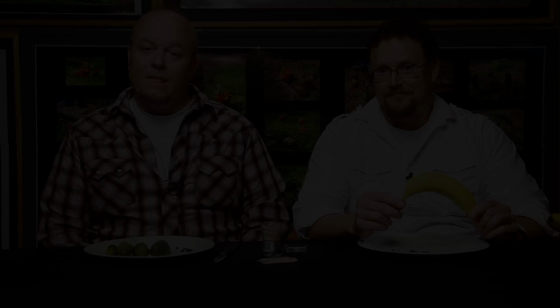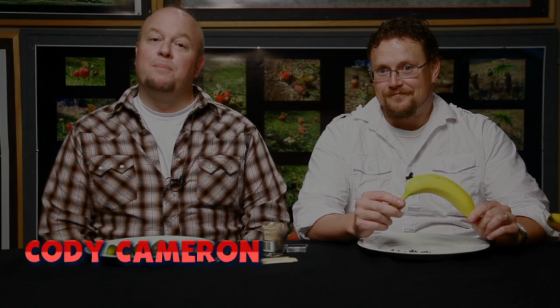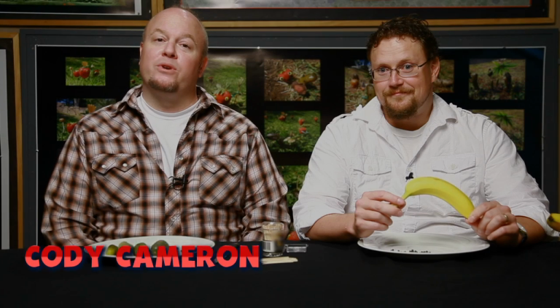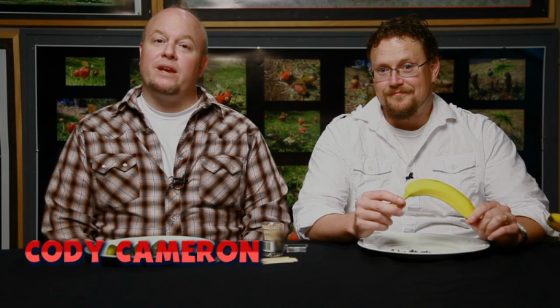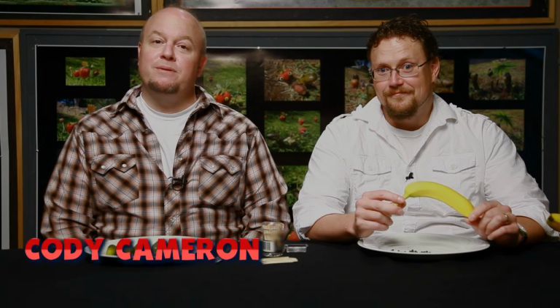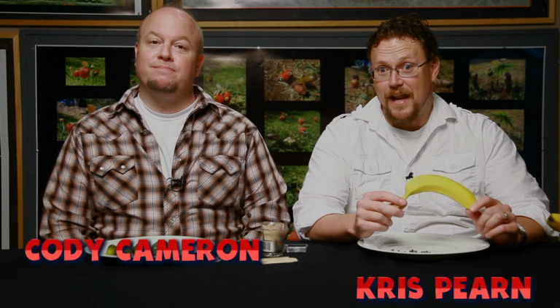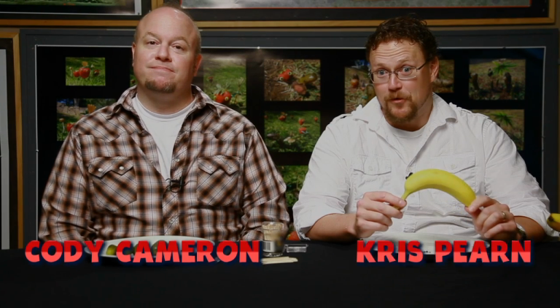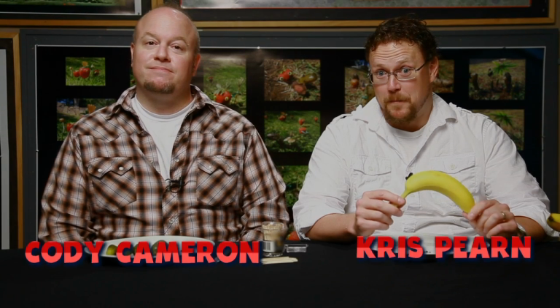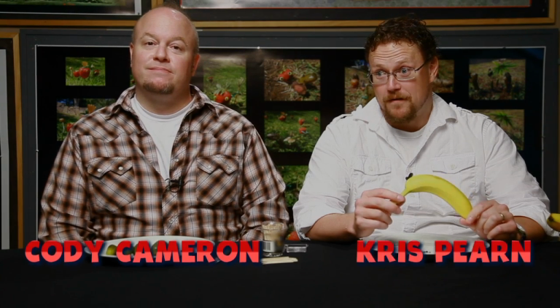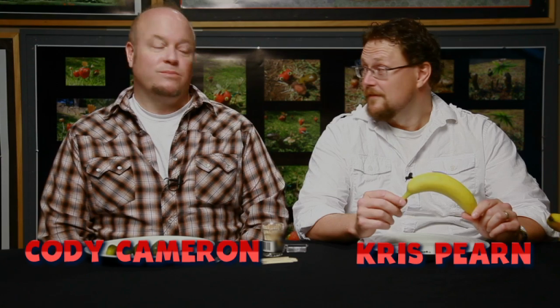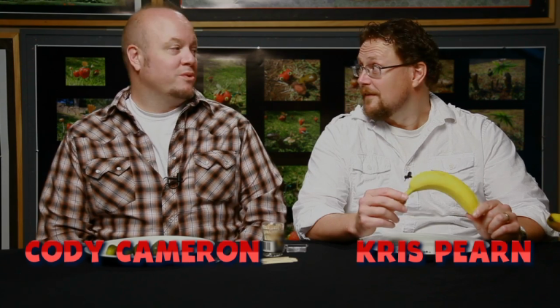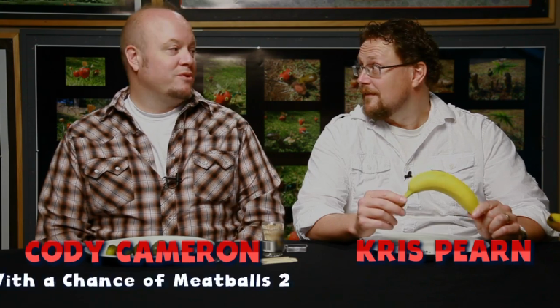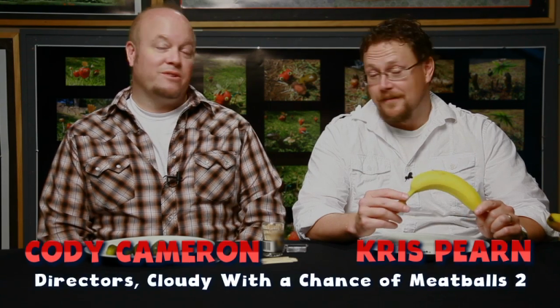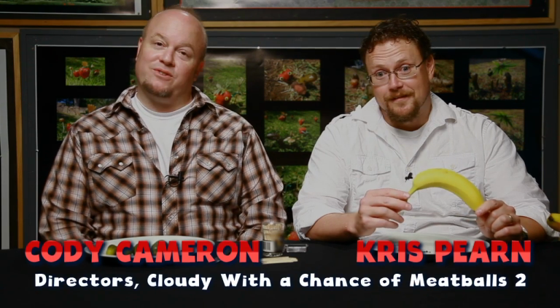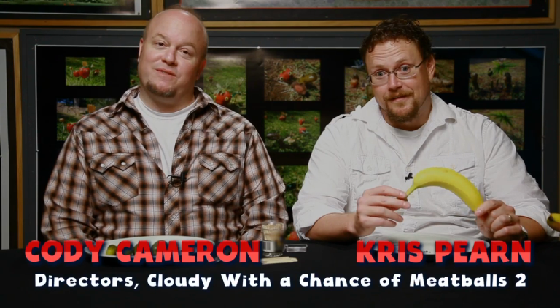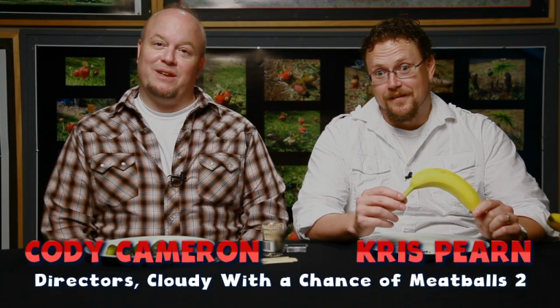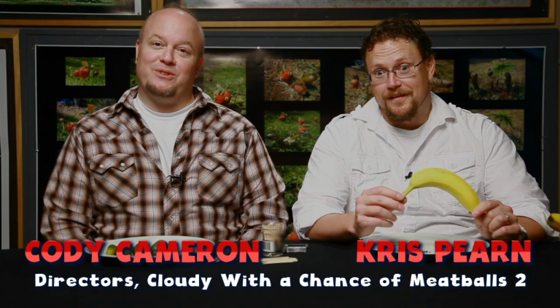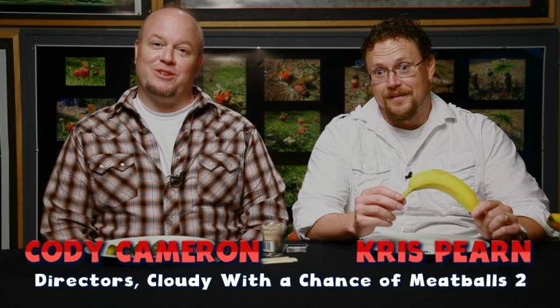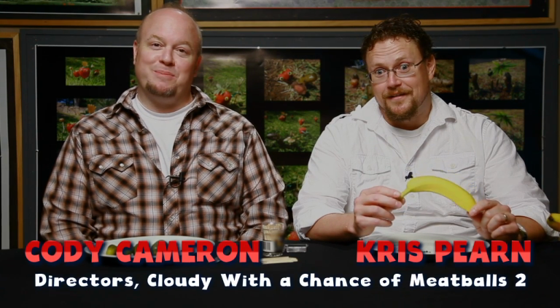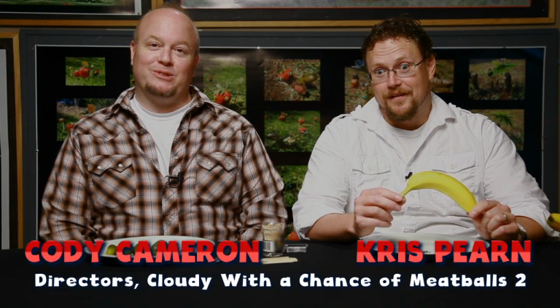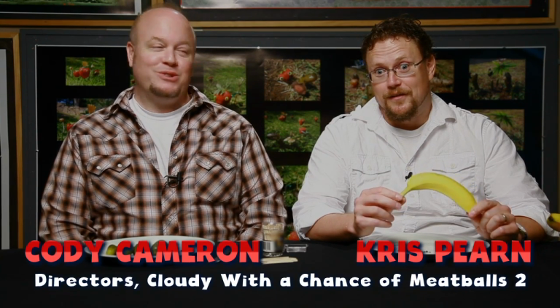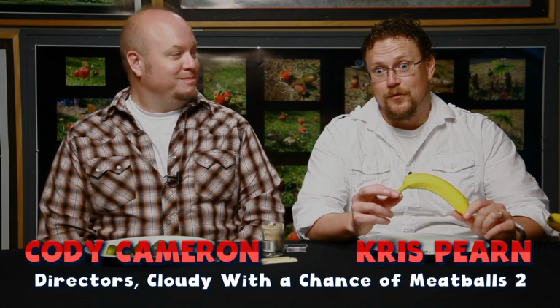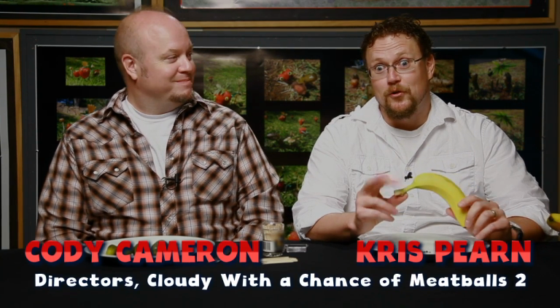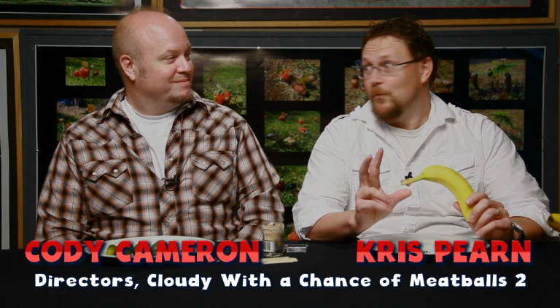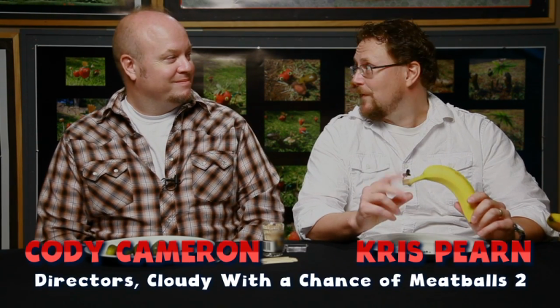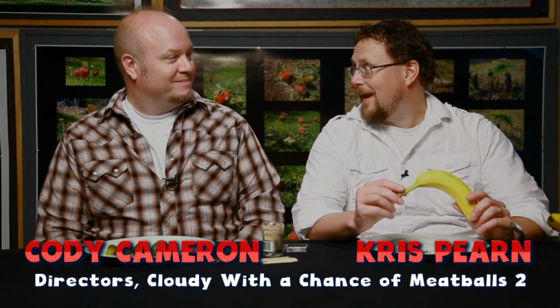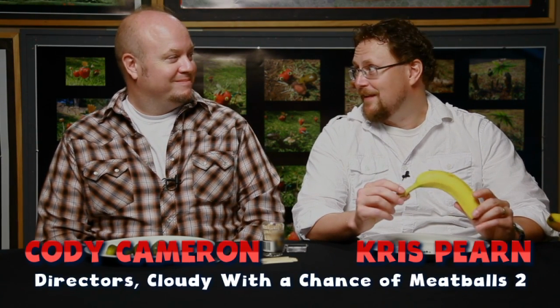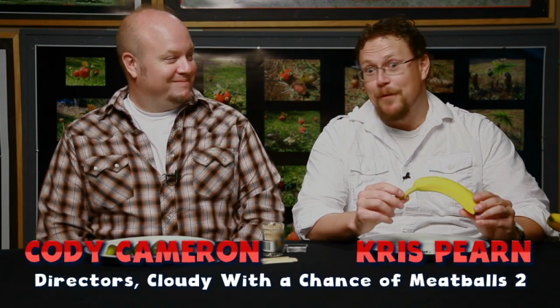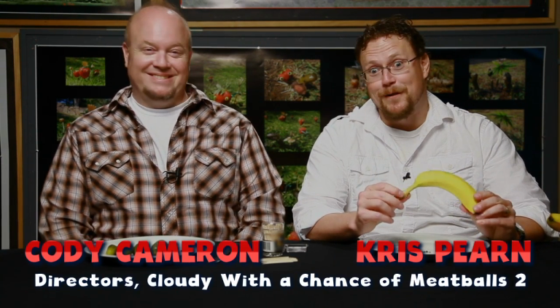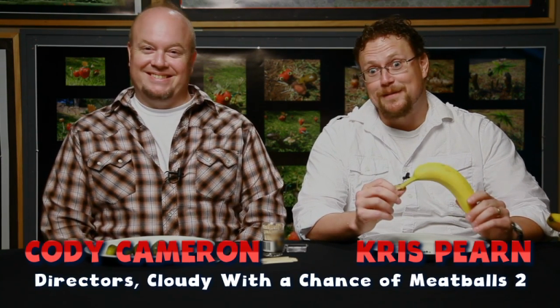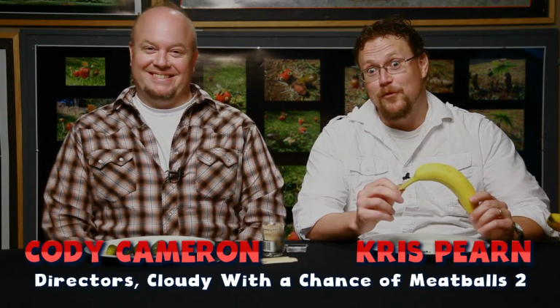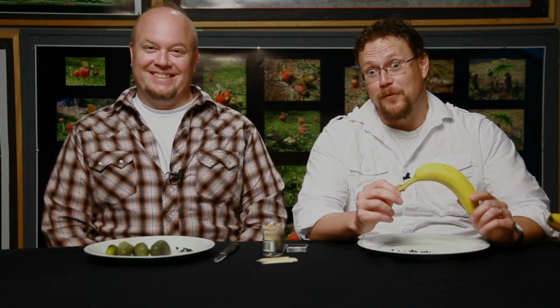I'm Coda Cameron. And I'm Chris Perrin. And we're the directors of Cloudy with a Chance of Meatballs 2. And today we're going to make some foodimals.